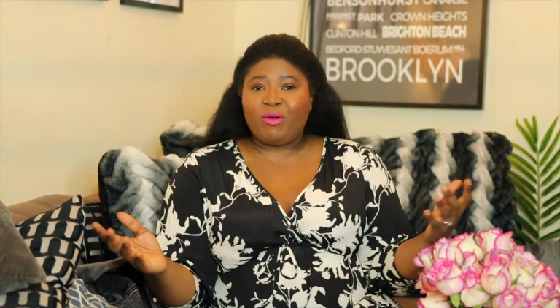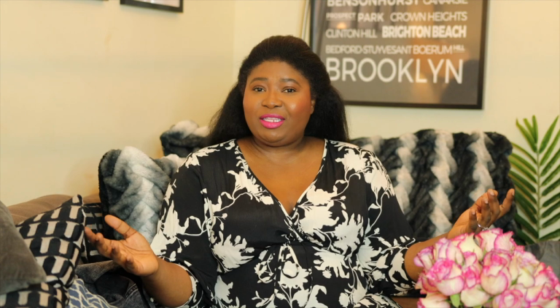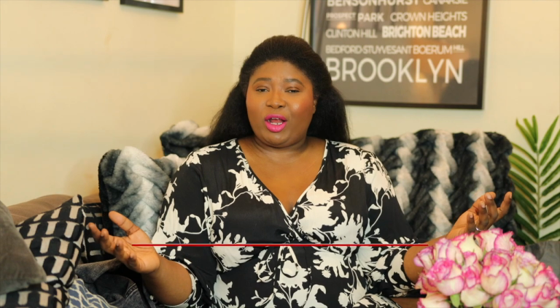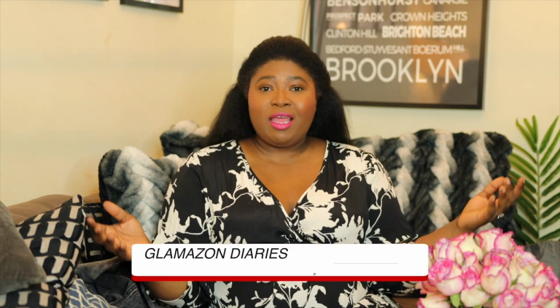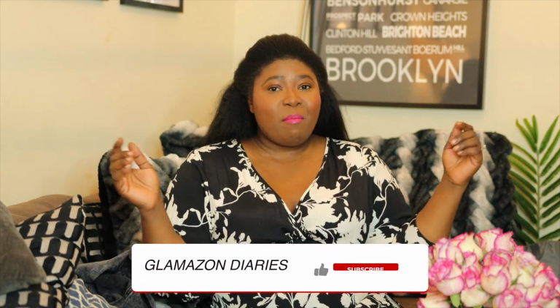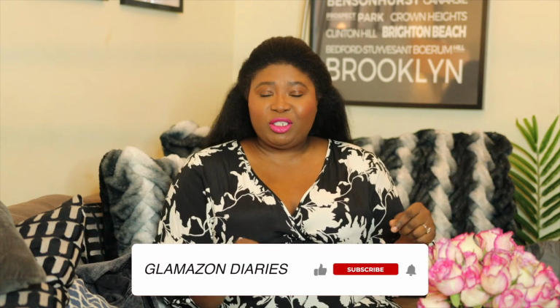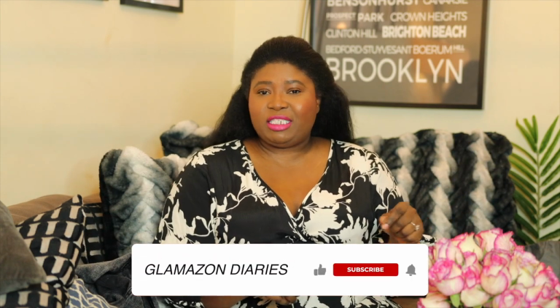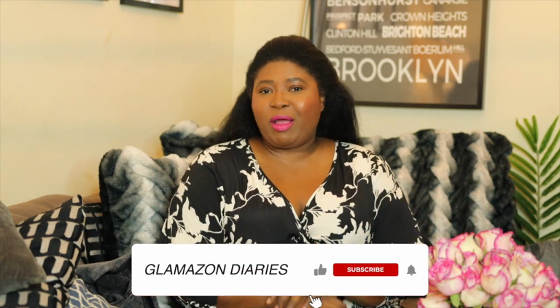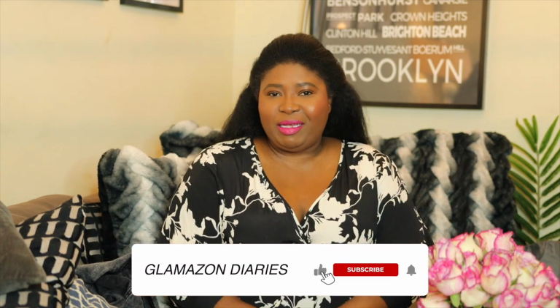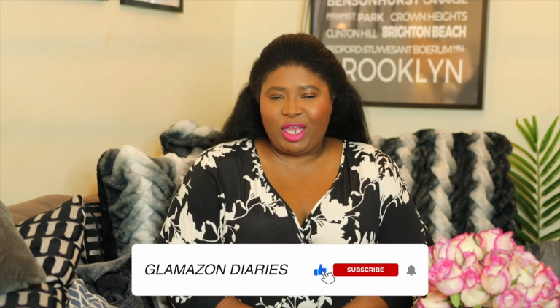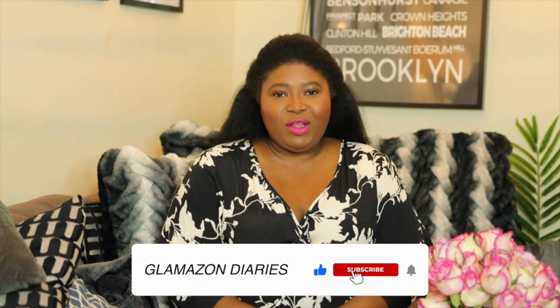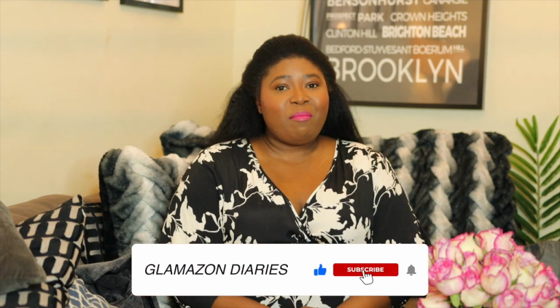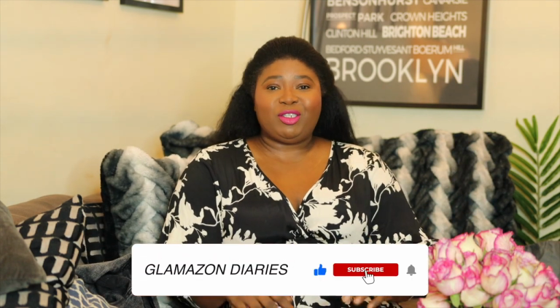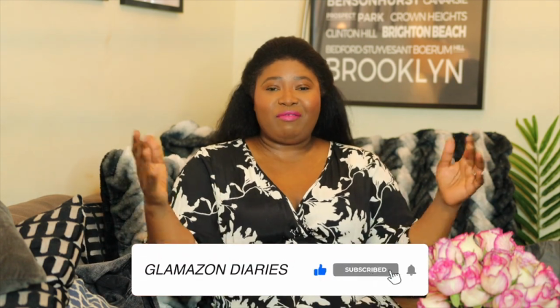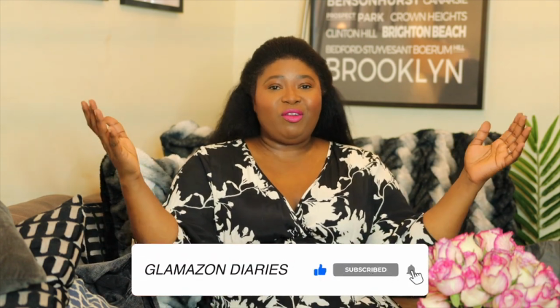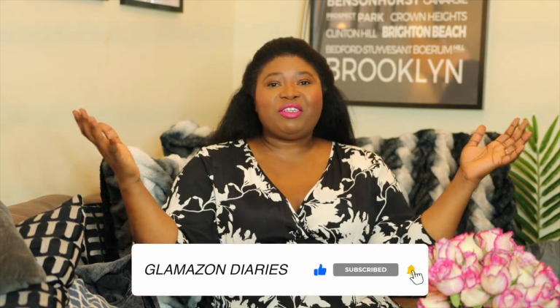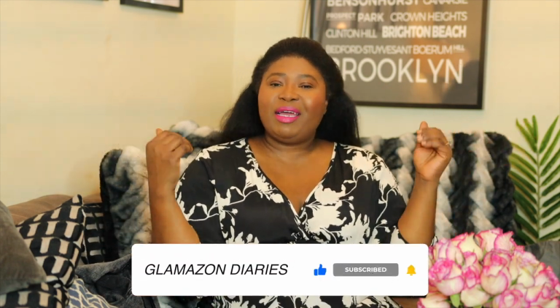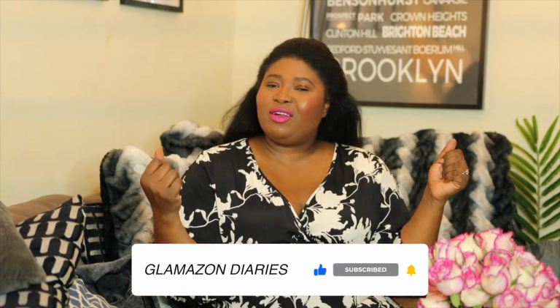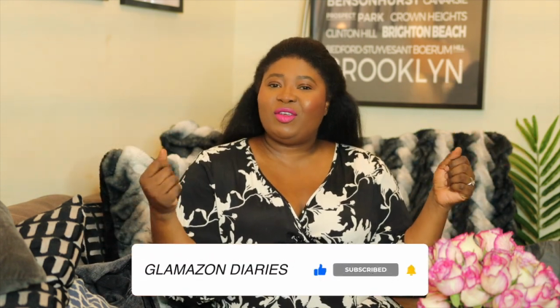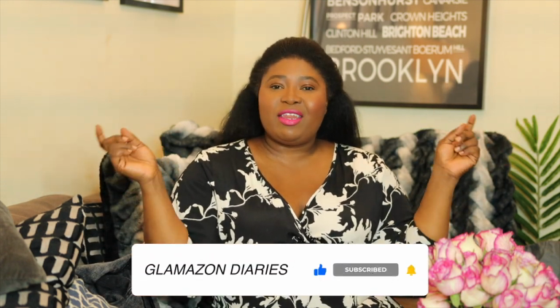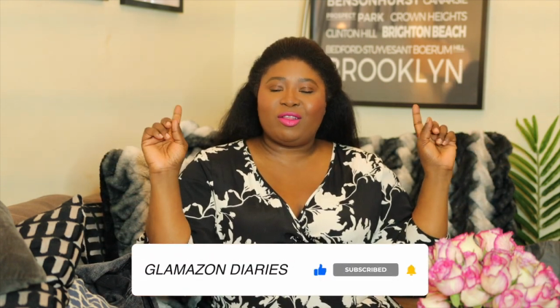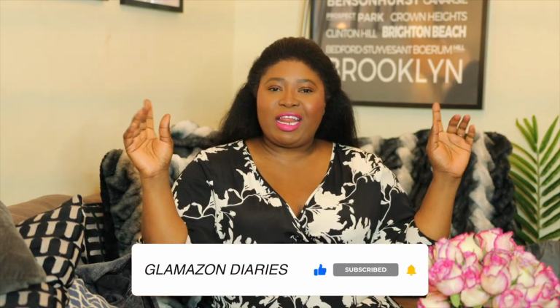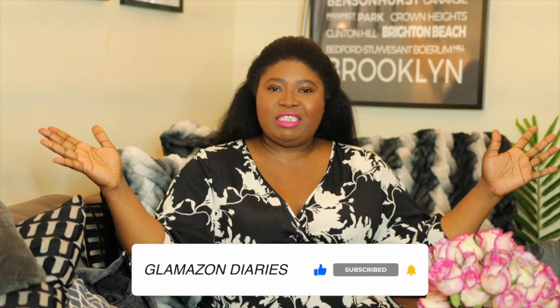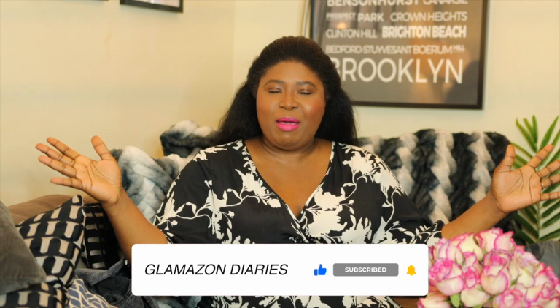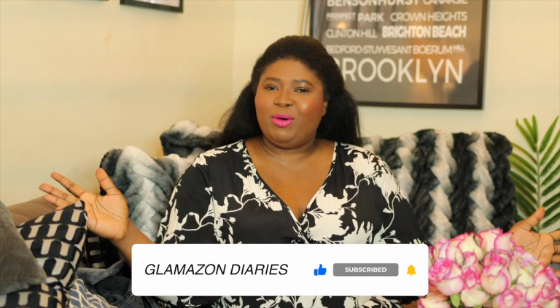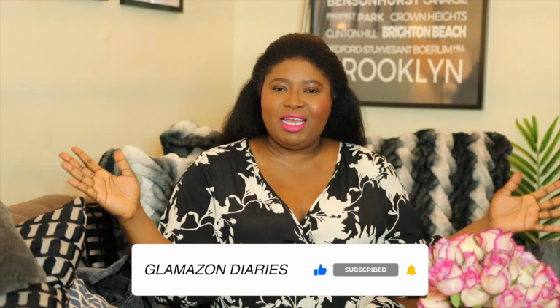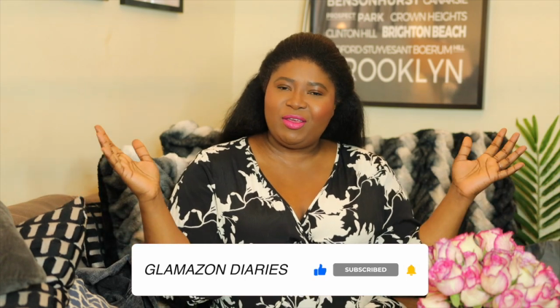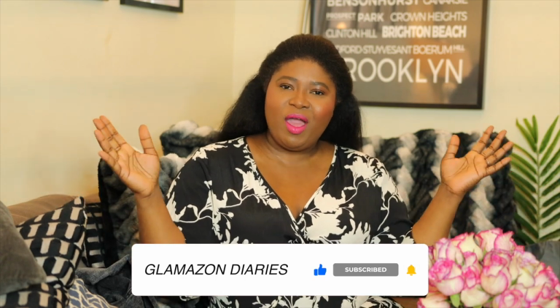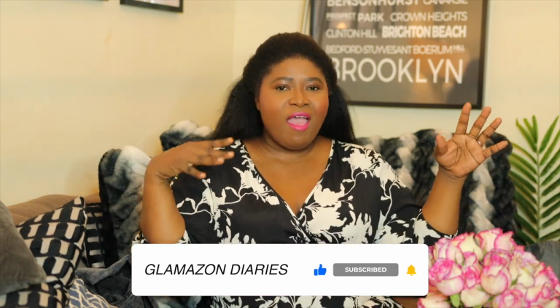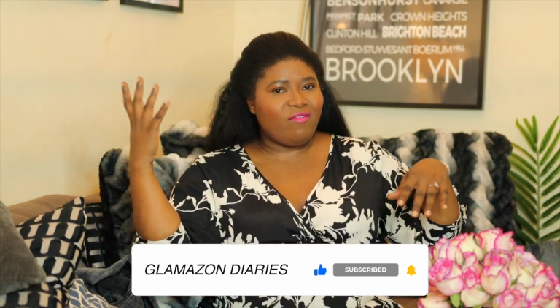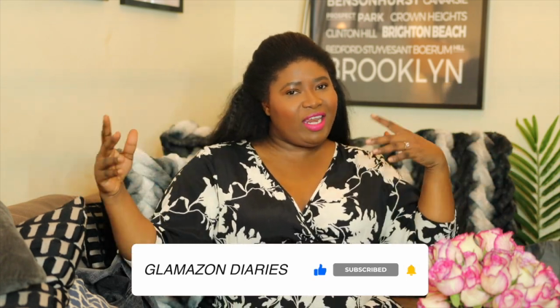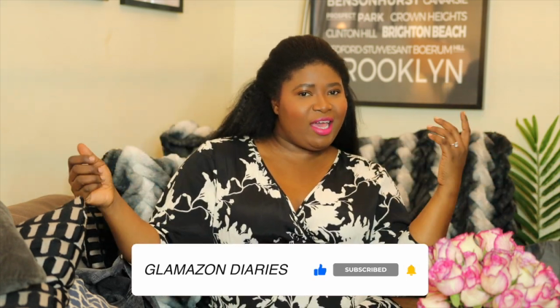Before we get started, make sure you subscribe to my channel and make sure you have the notification button on so that you're alerted every time I post a new video.